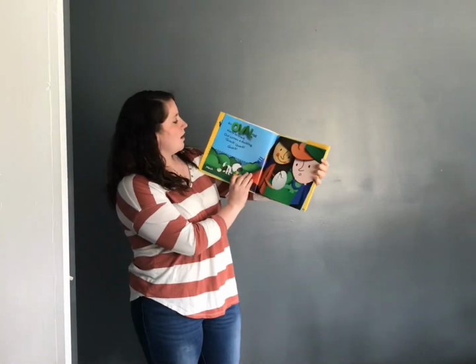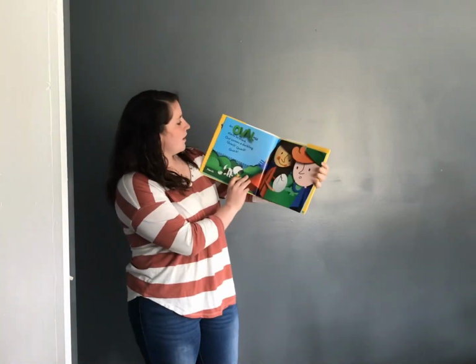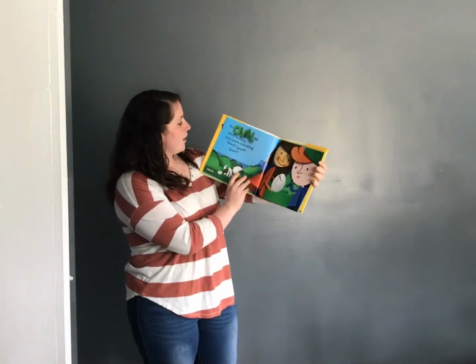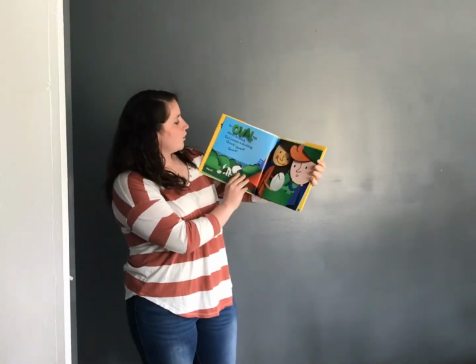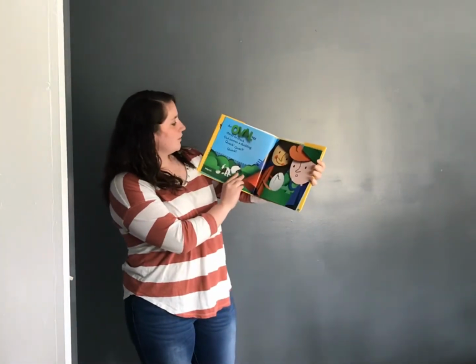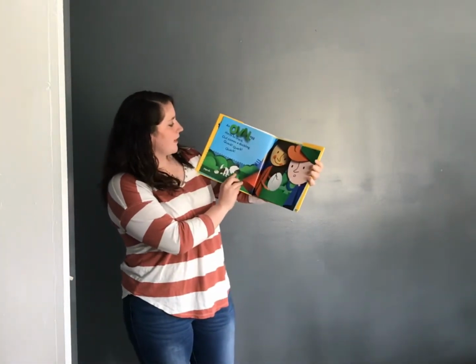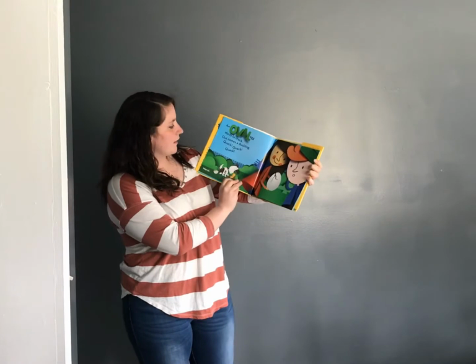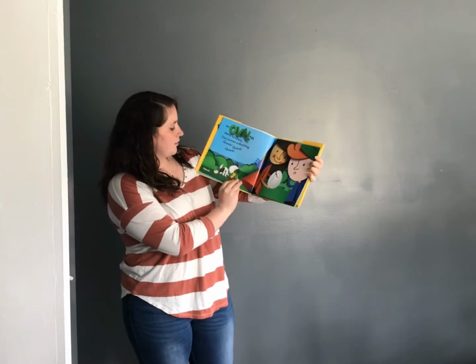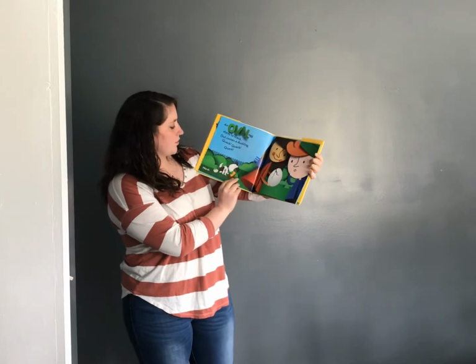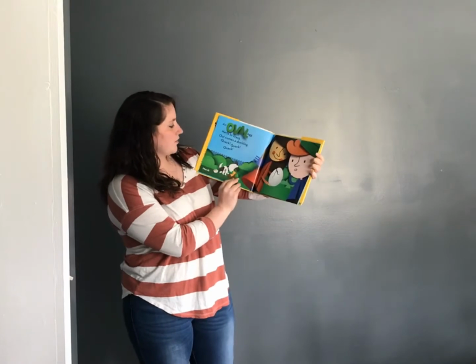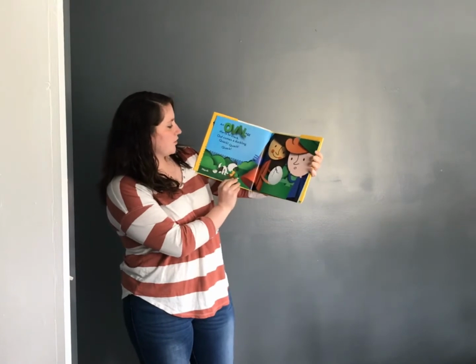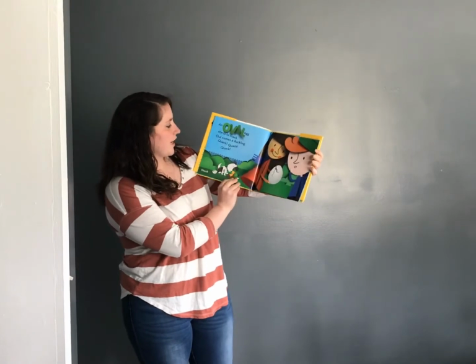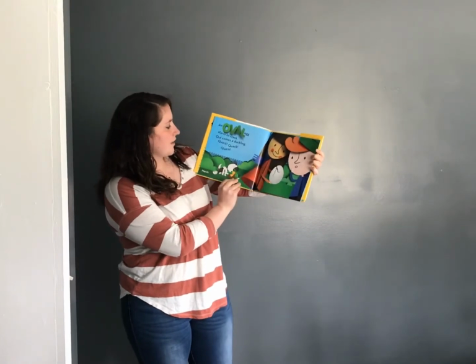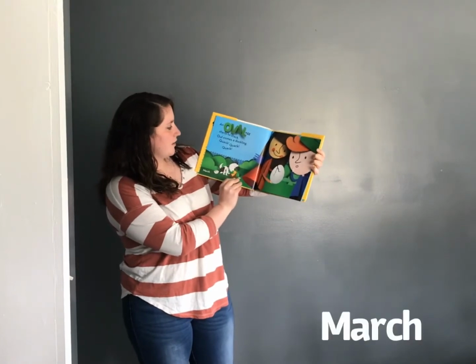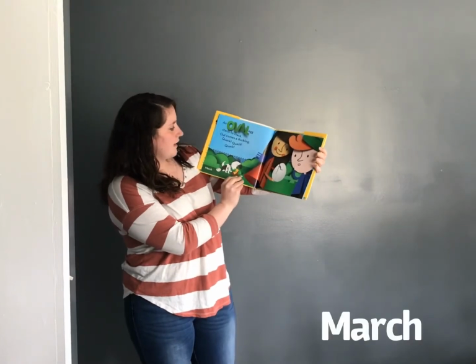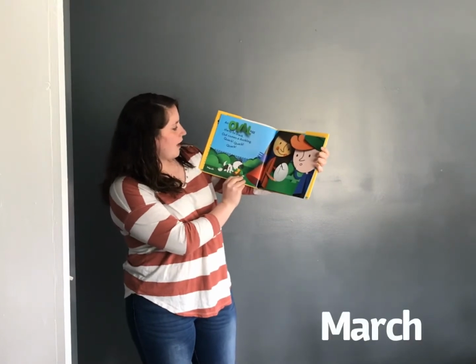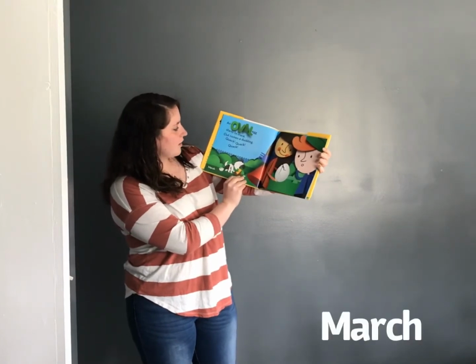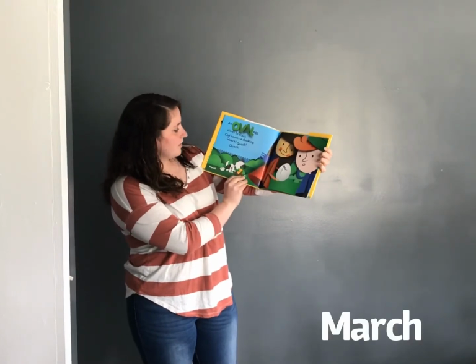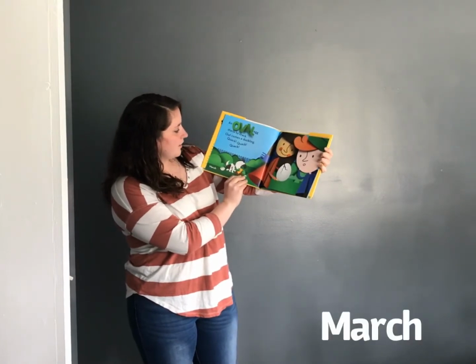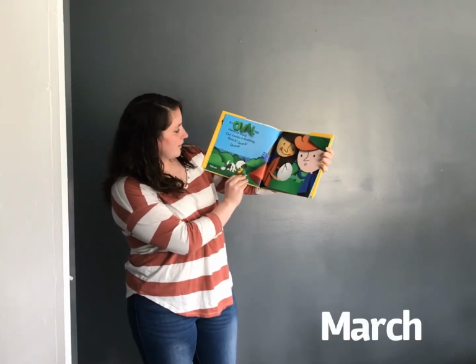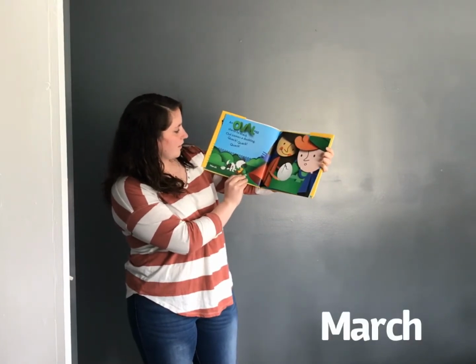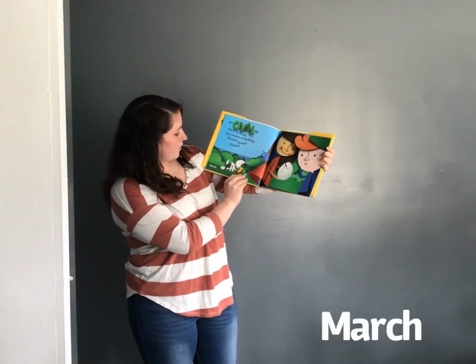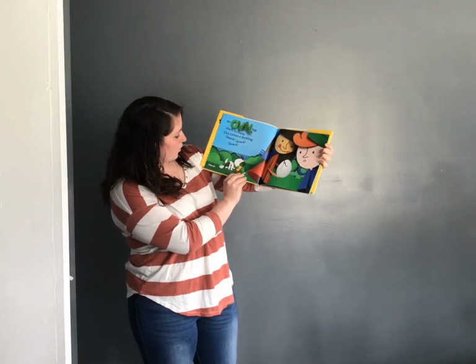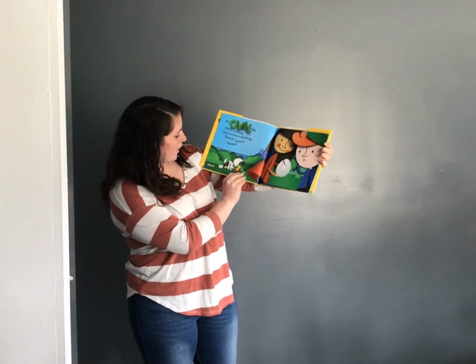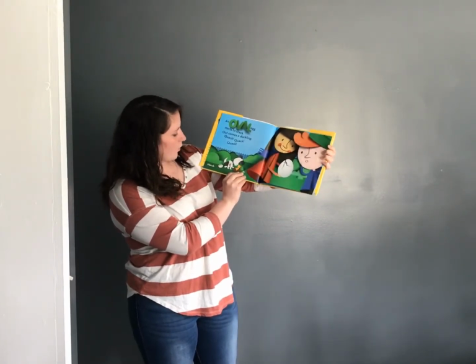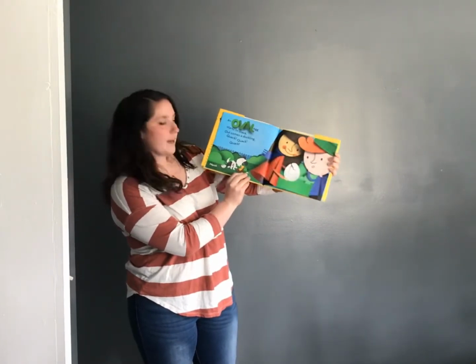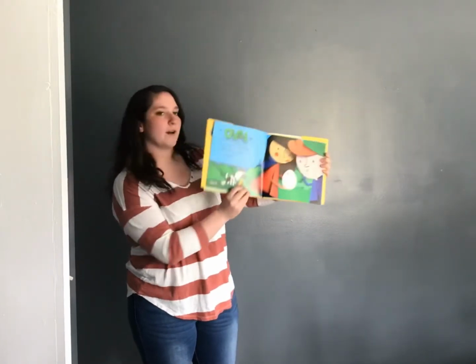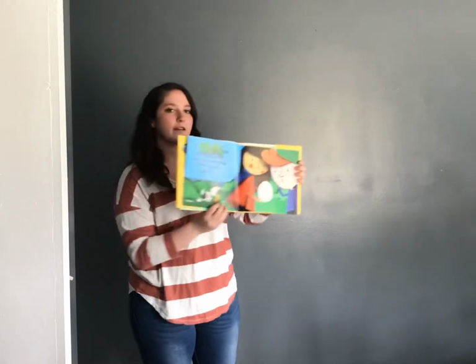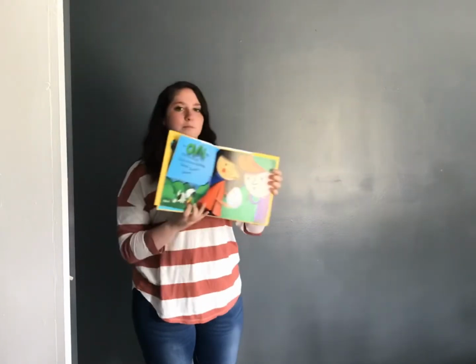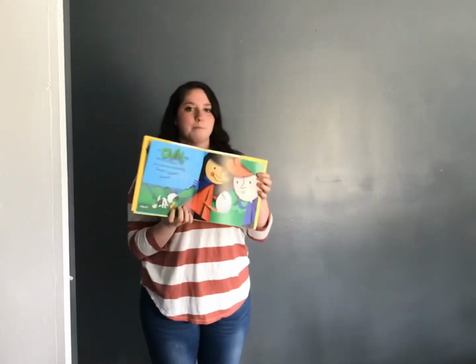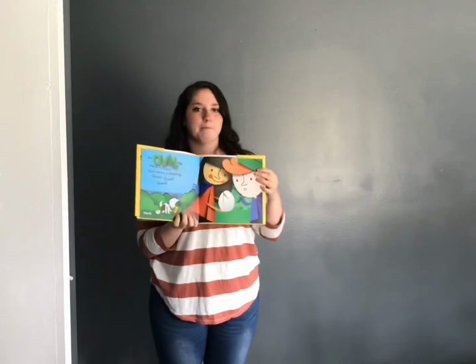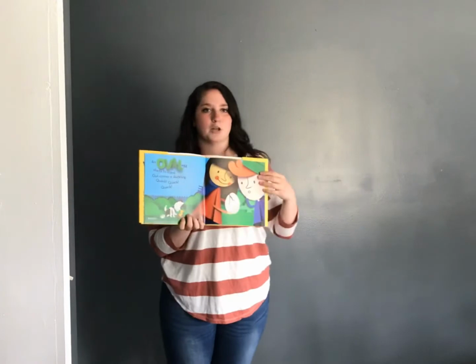An oval egg starts to crack, out comes a duckling, quack, quack, quack. March.